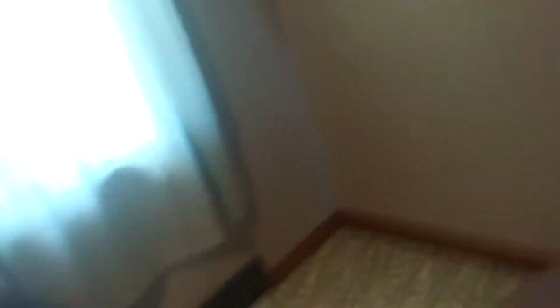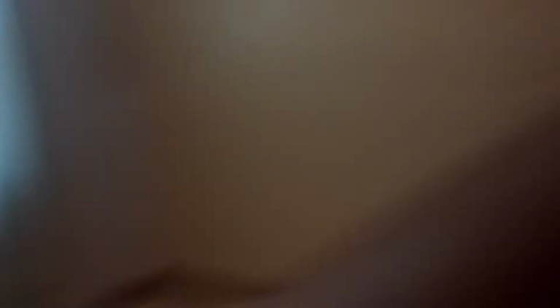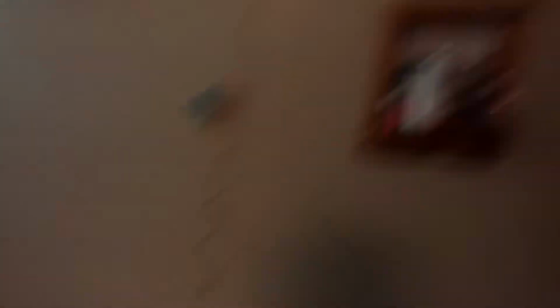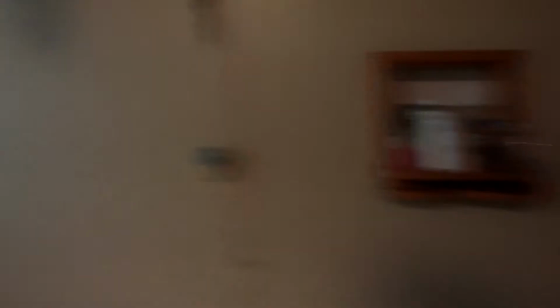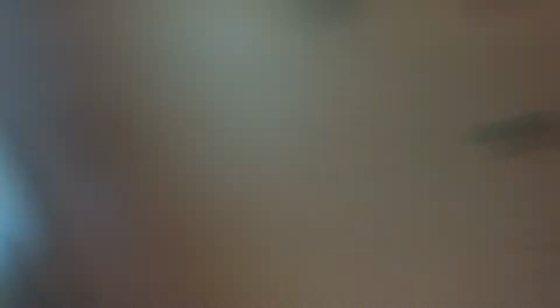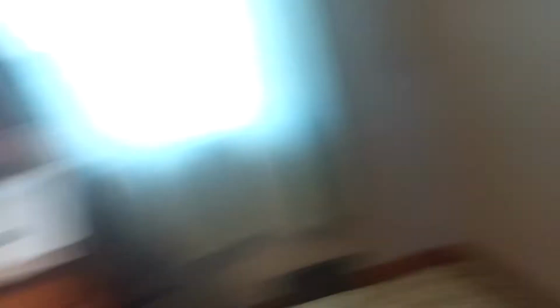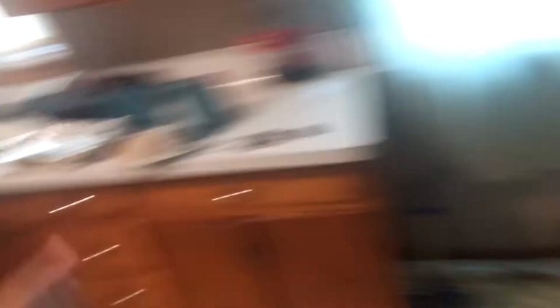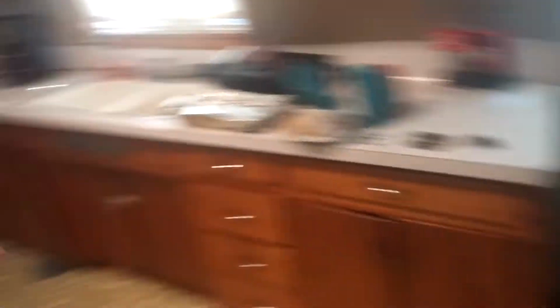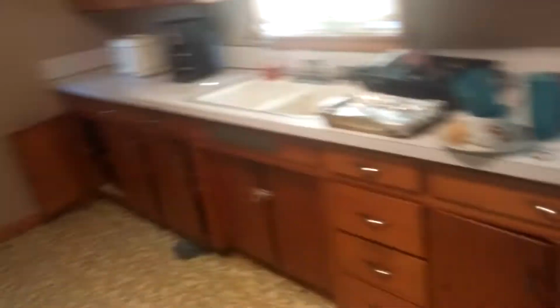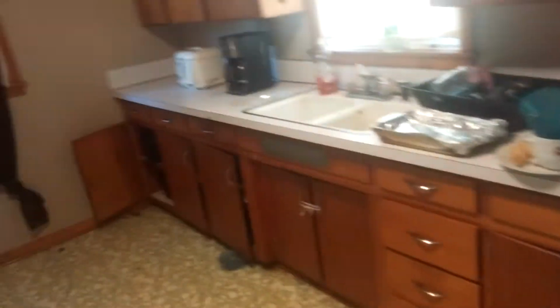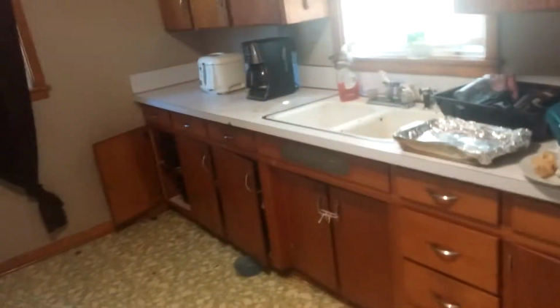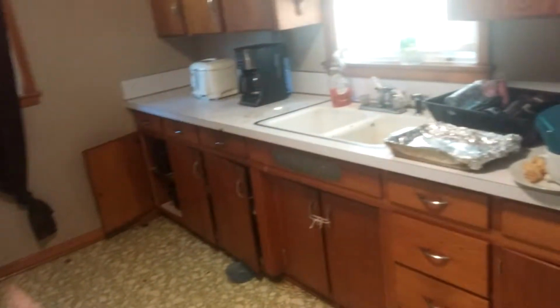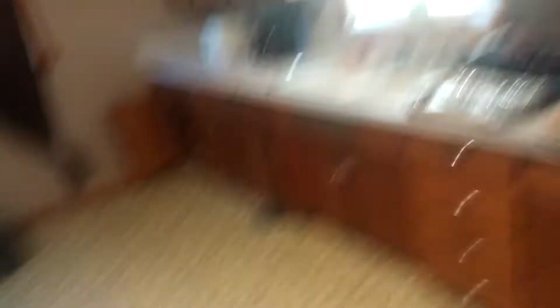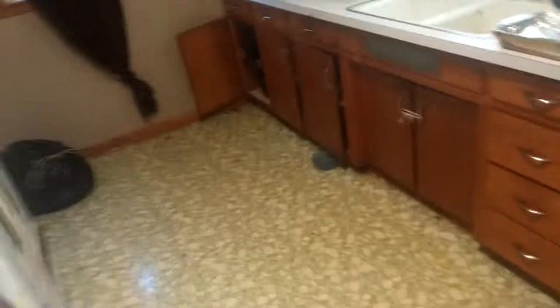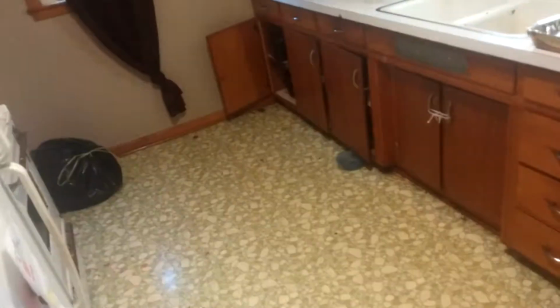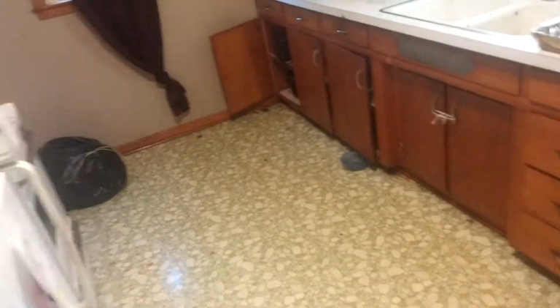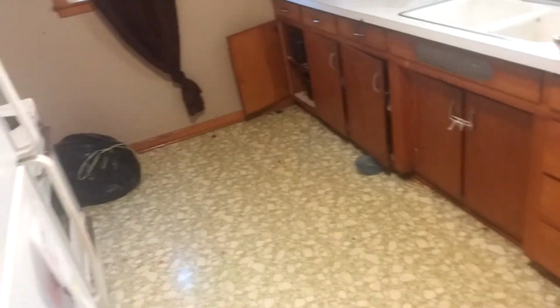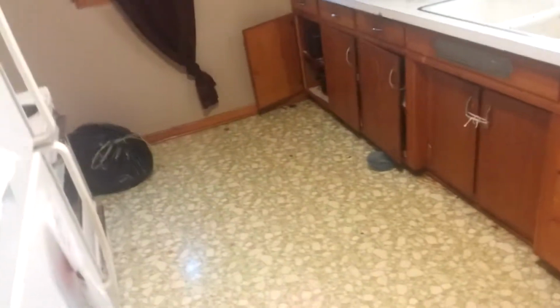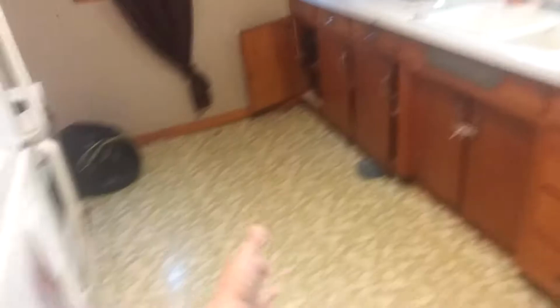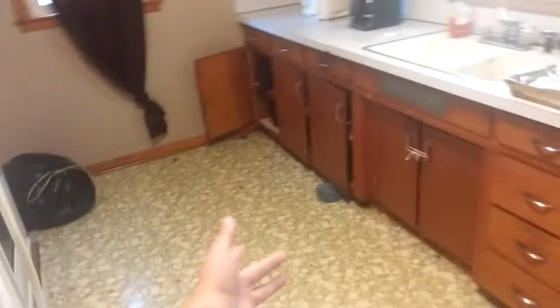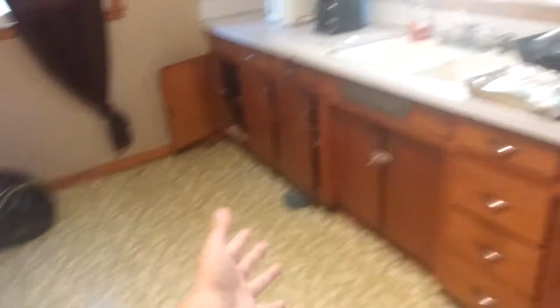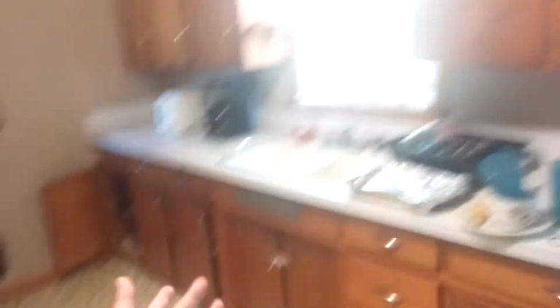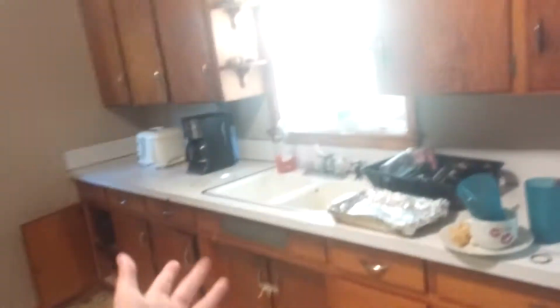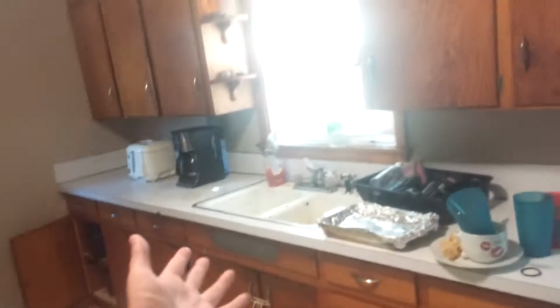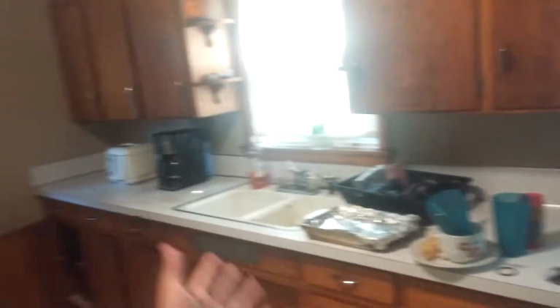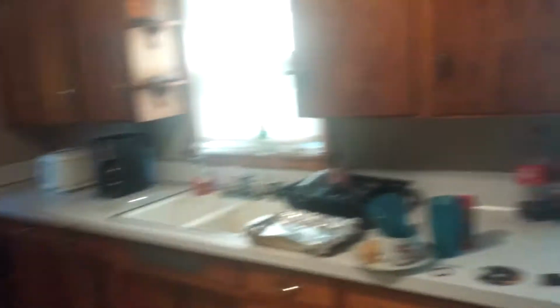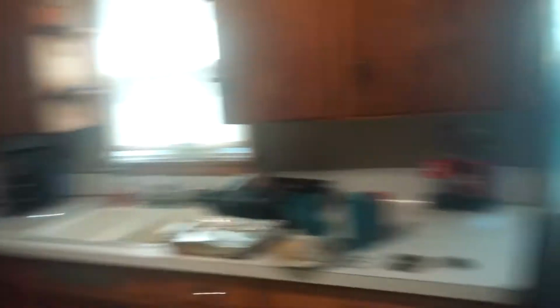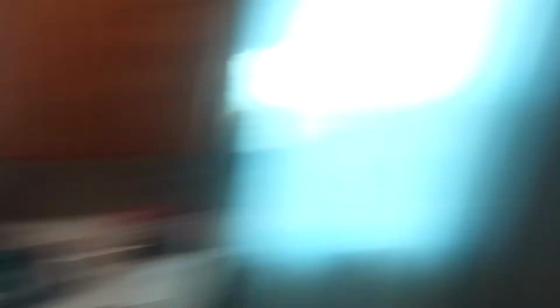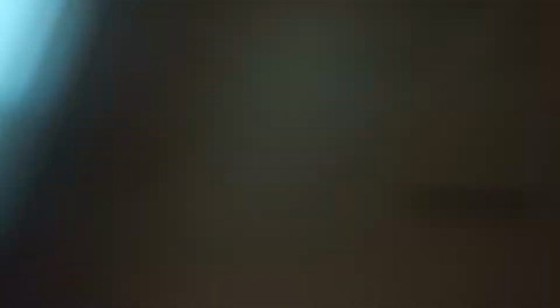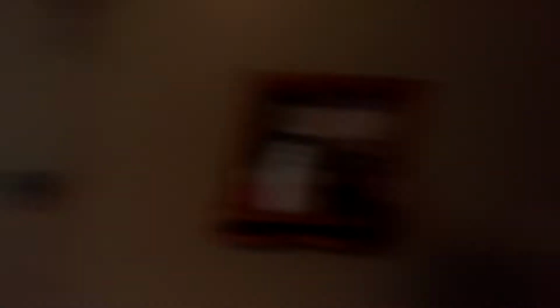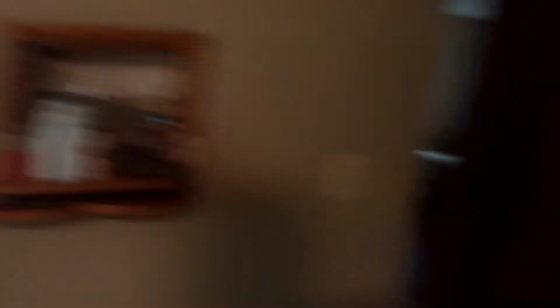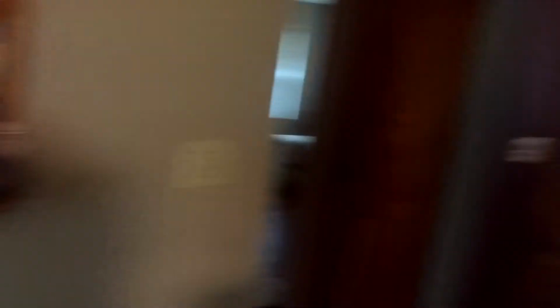The kitchen — keeping it clean somewhat, best of my ability.